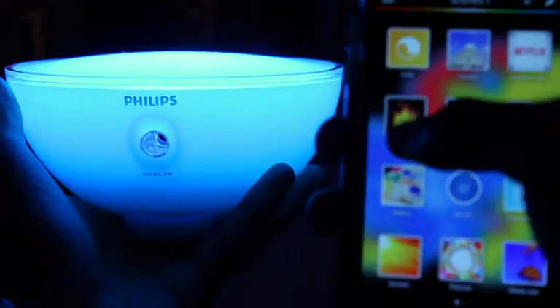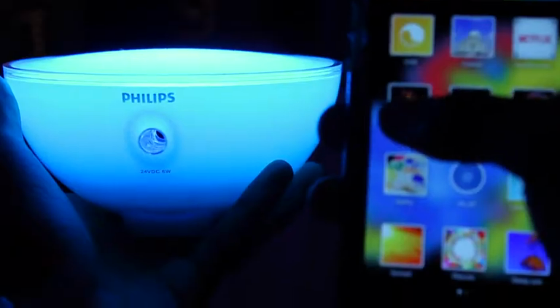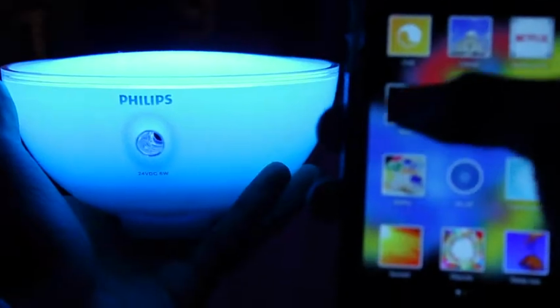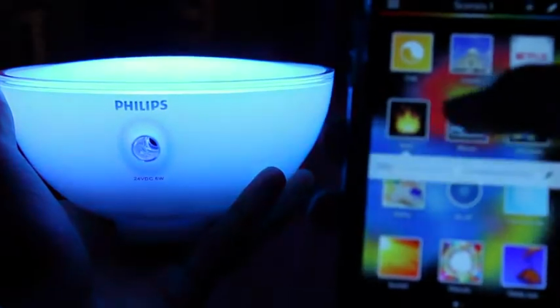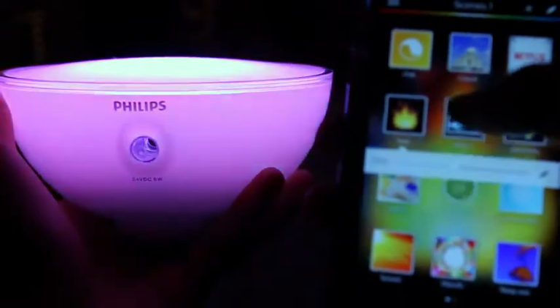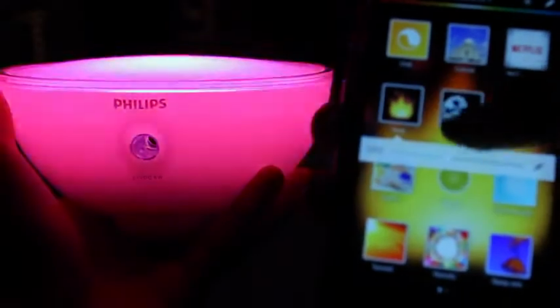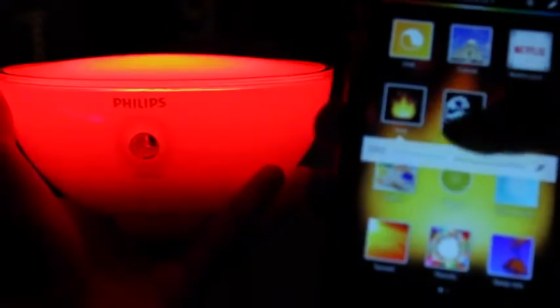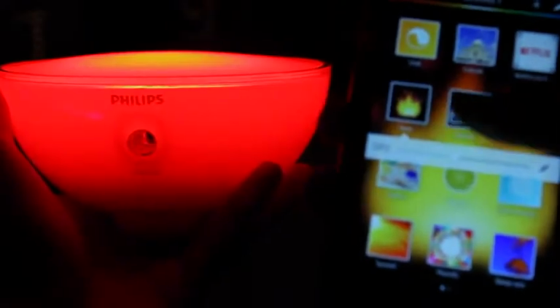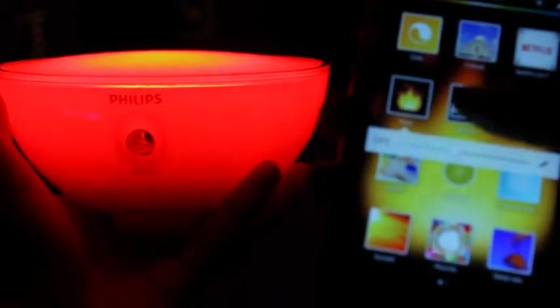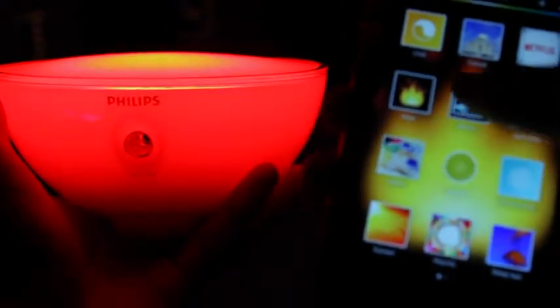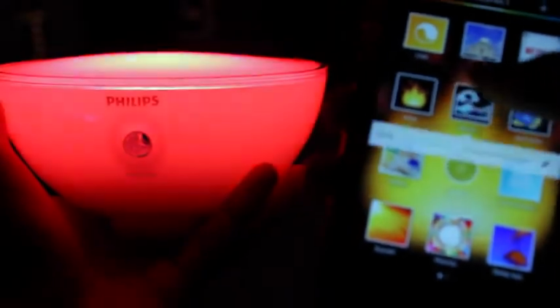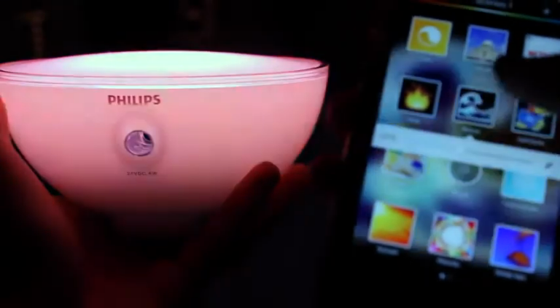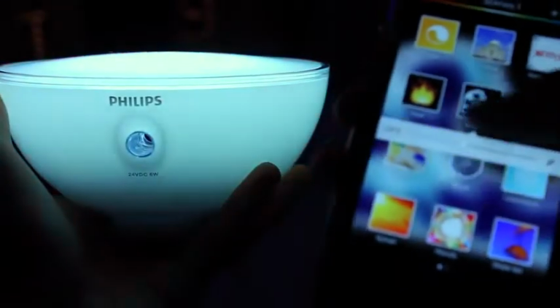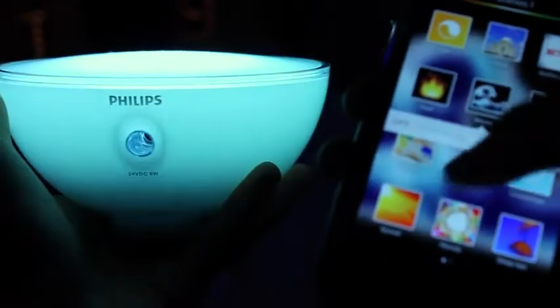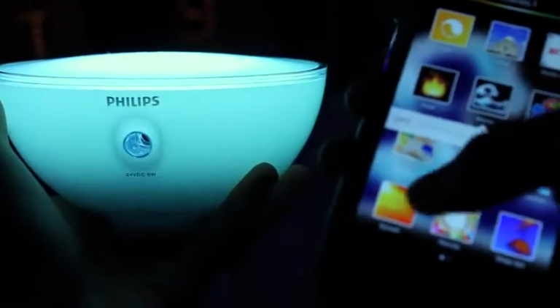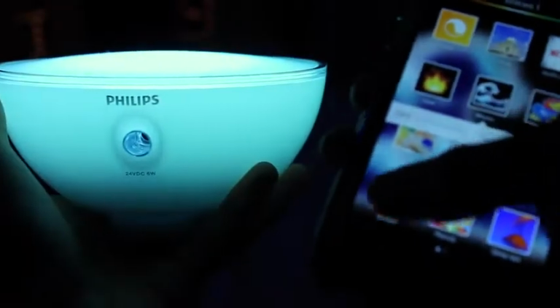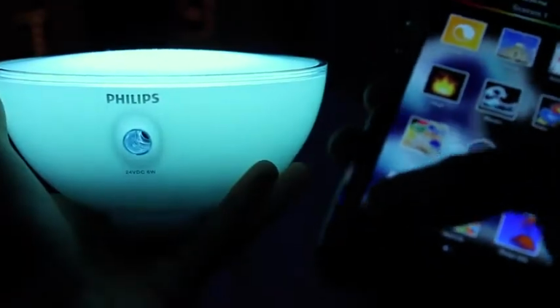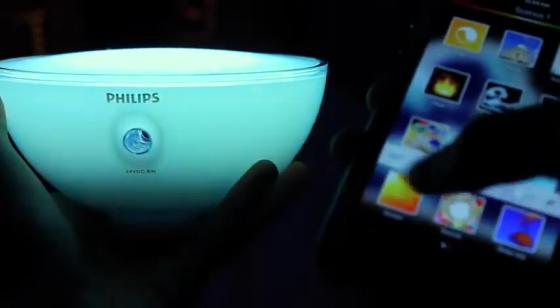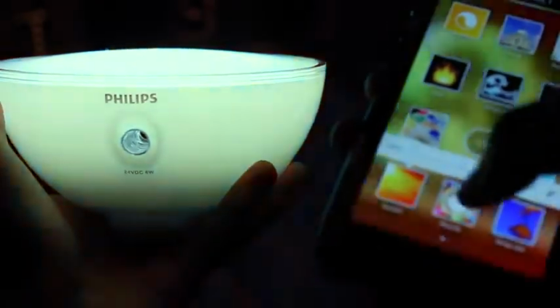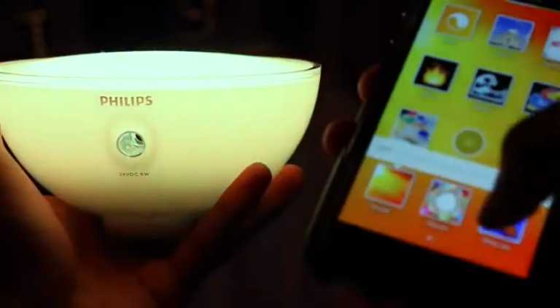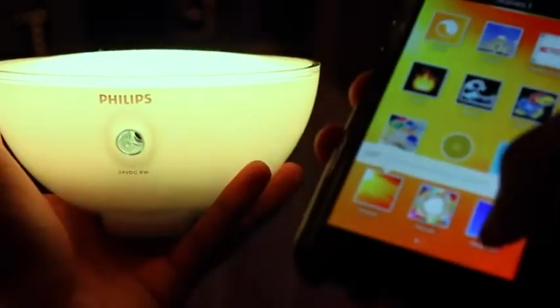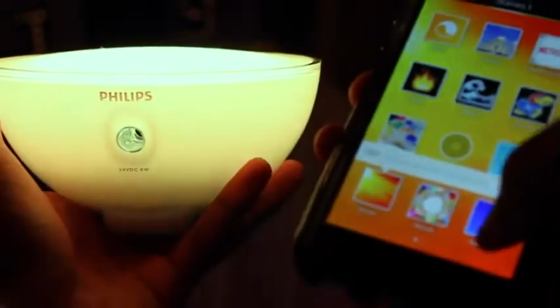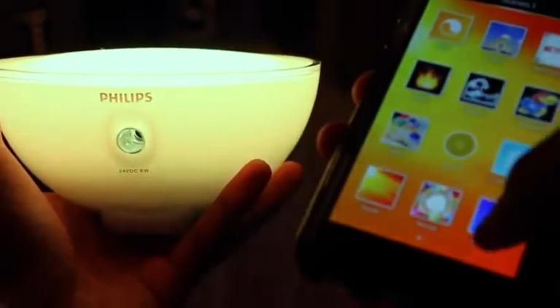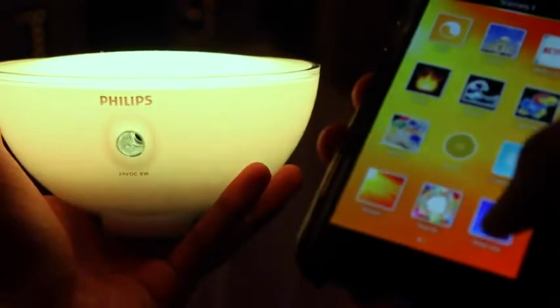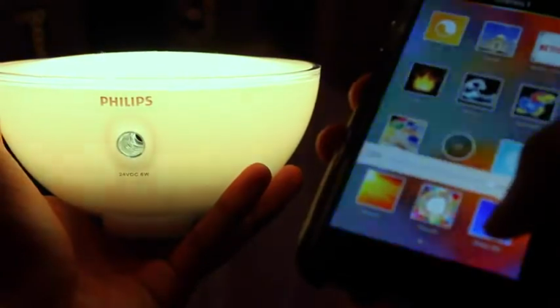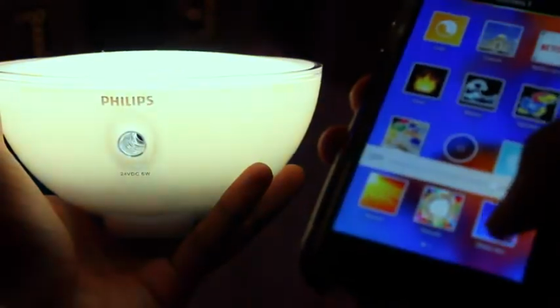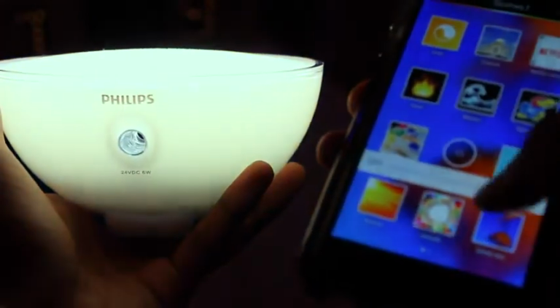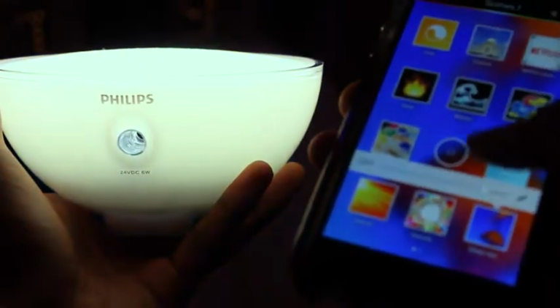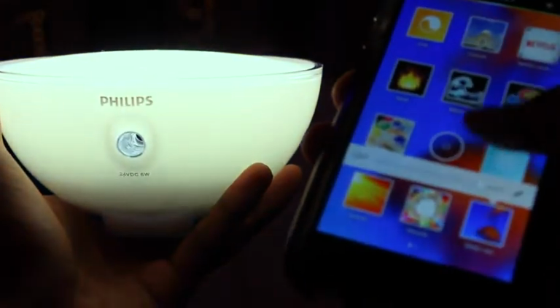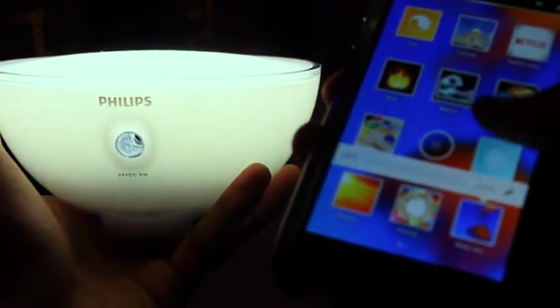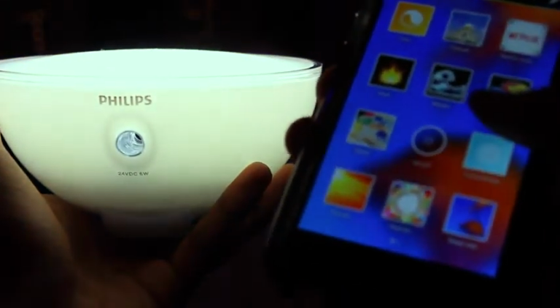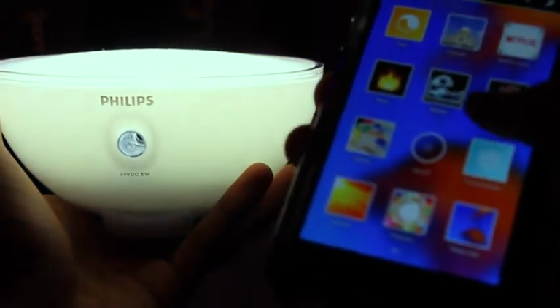With such a good app behind it, and even Apple HomeKit support to have Siri in control too, it's pretty nice.